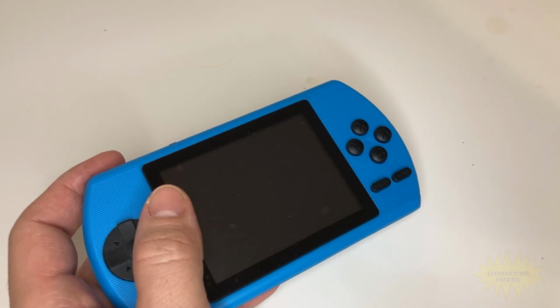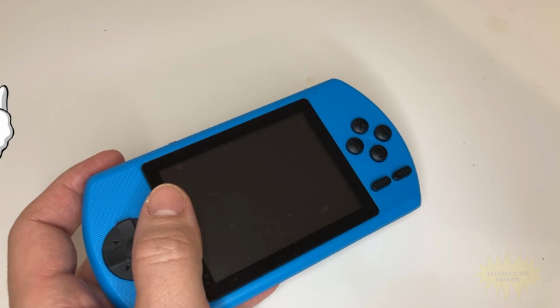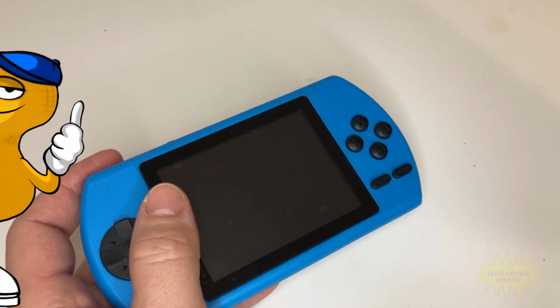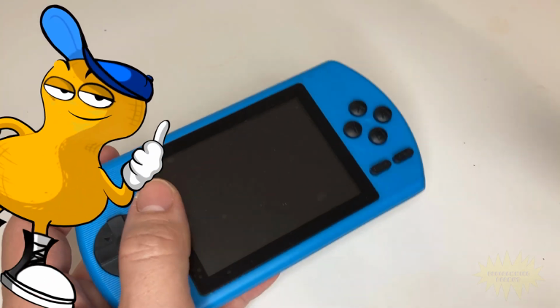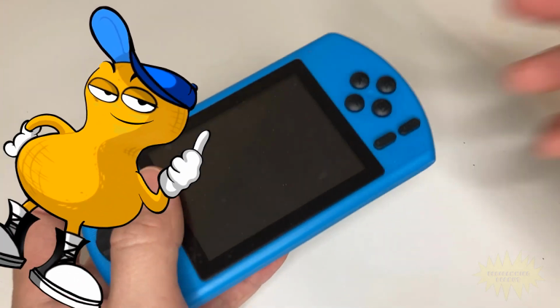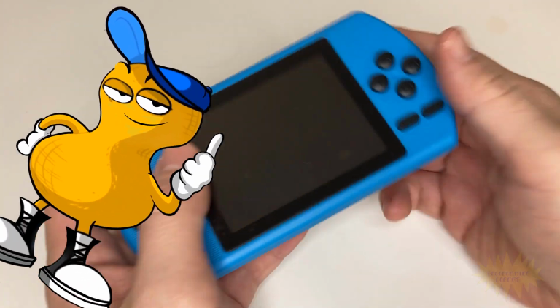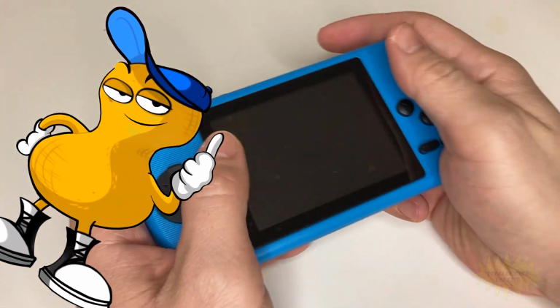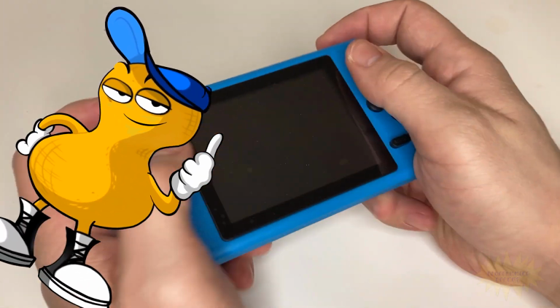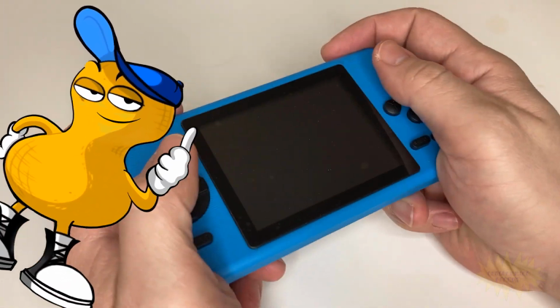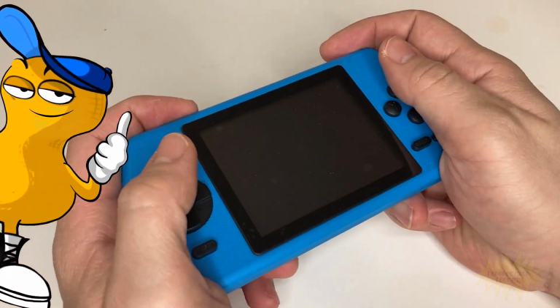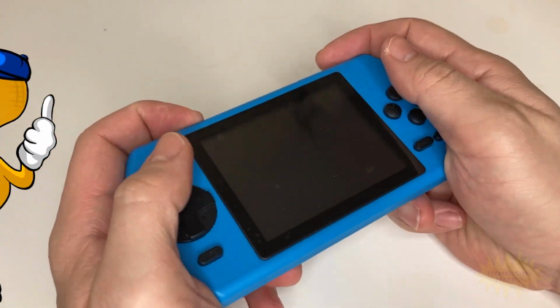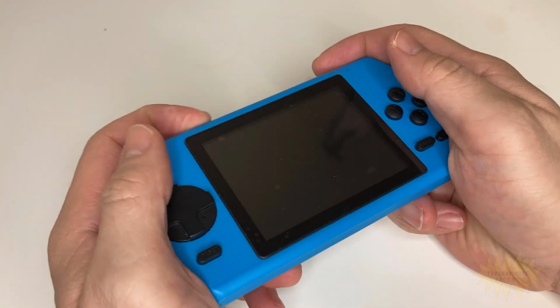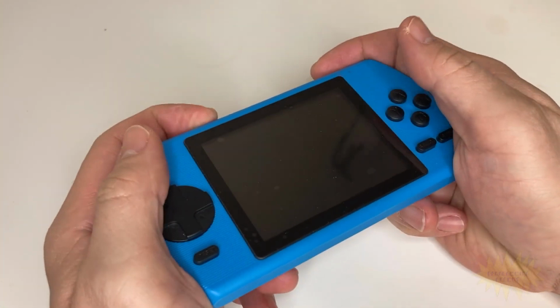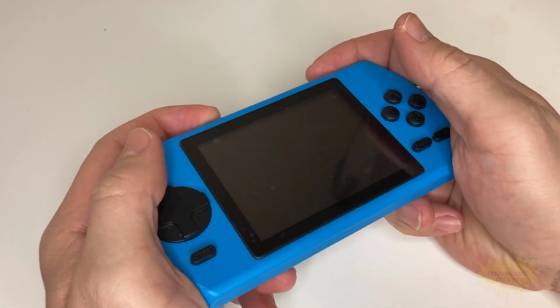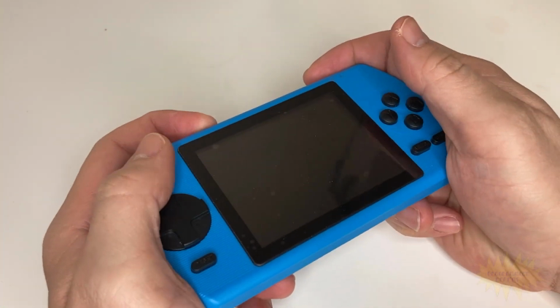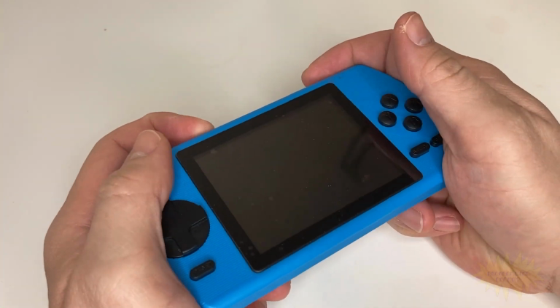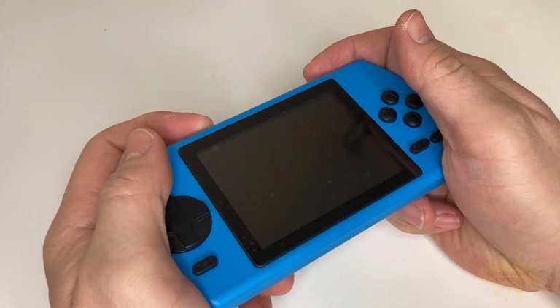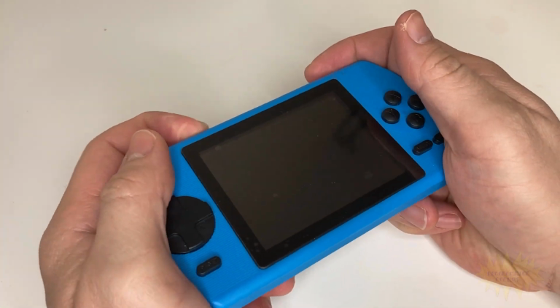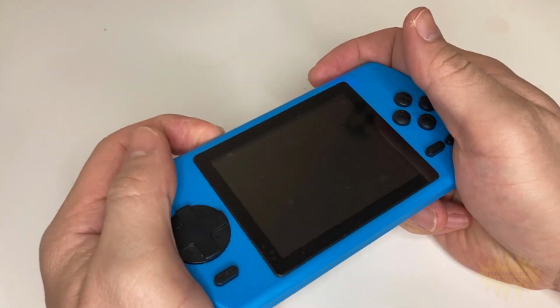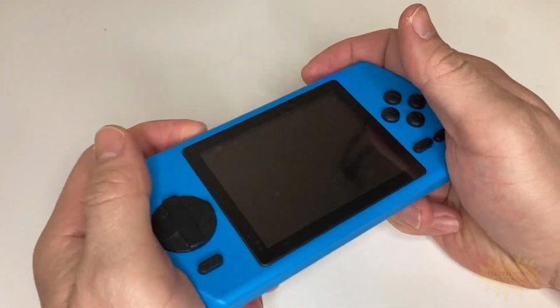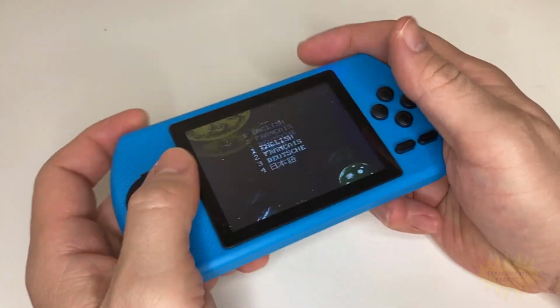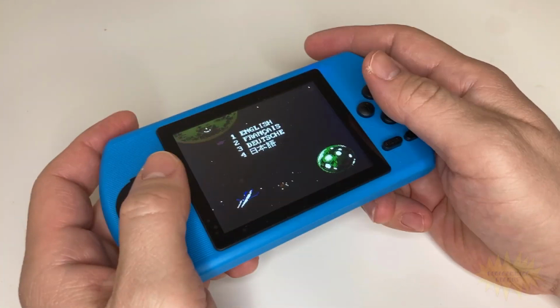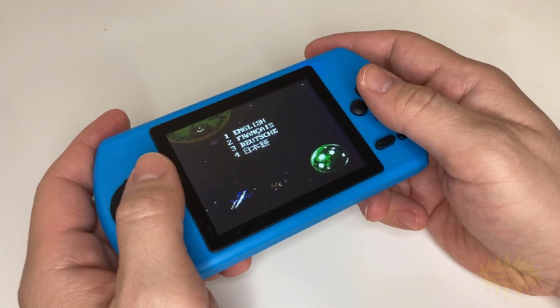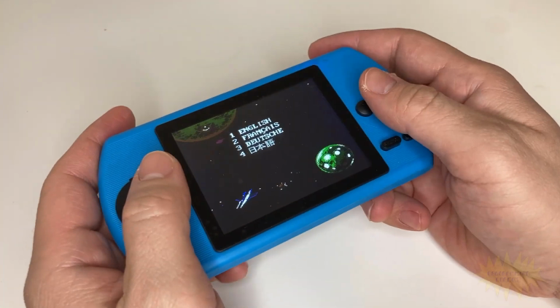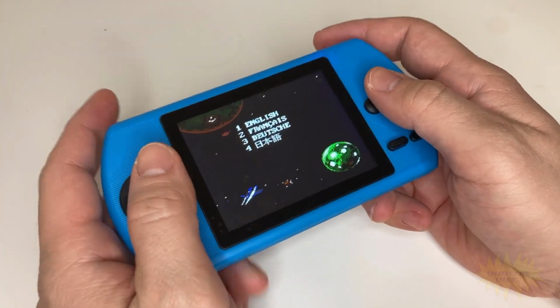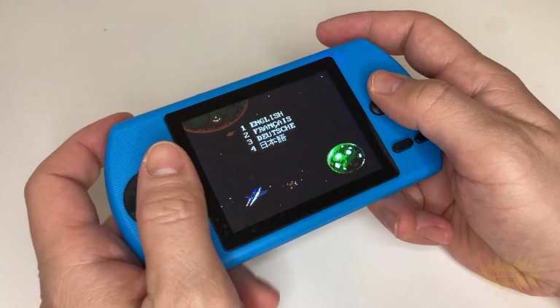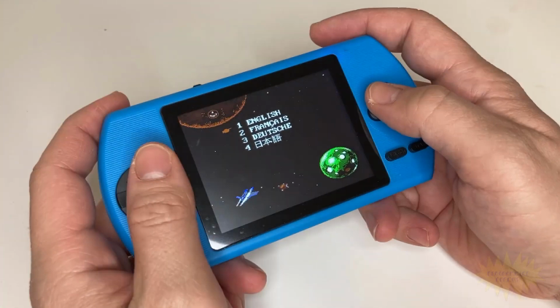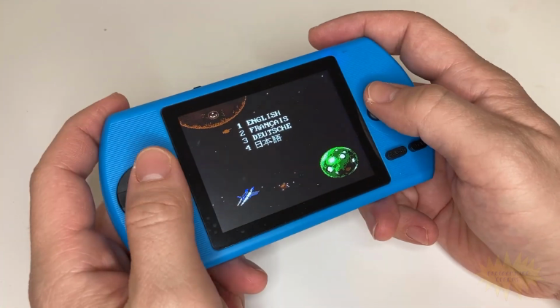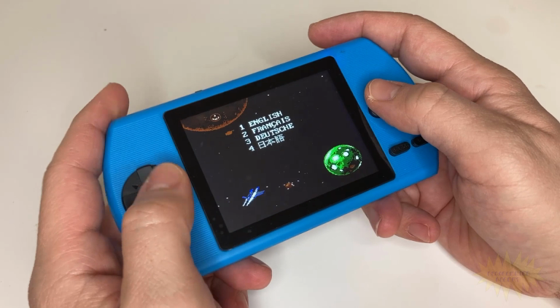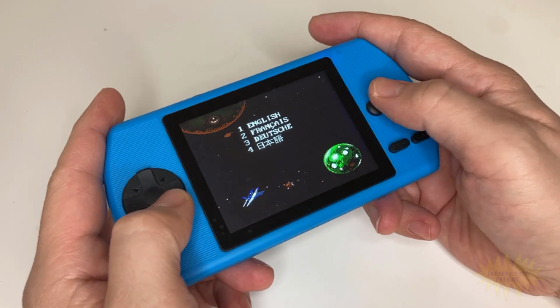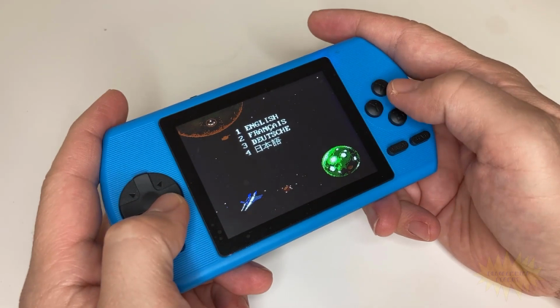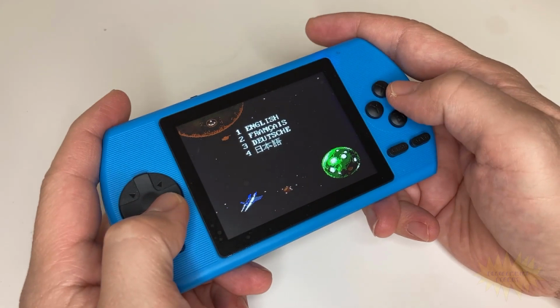Hey, what's up everyone? In this video, I wanted to show you all this cool little handheld I got for only $10.